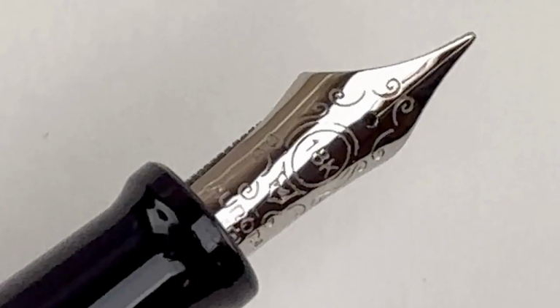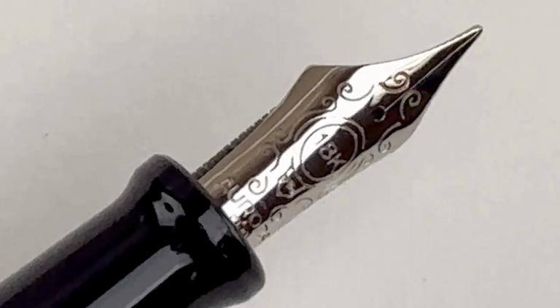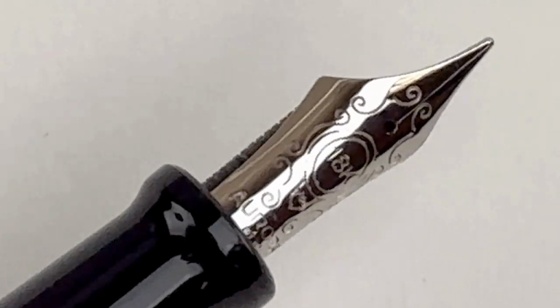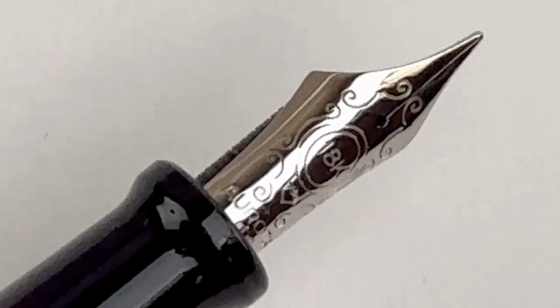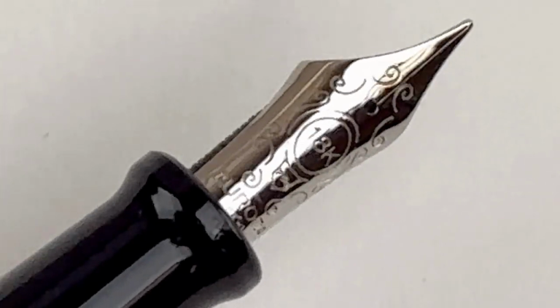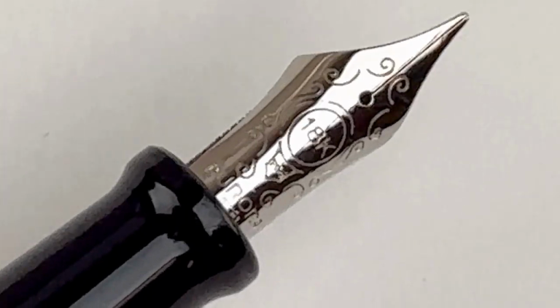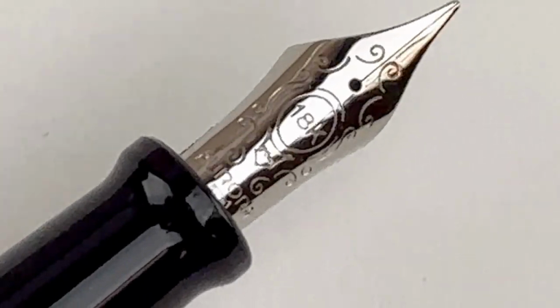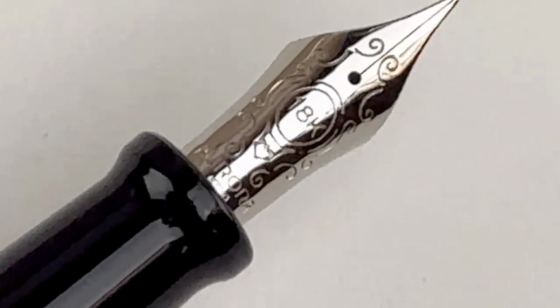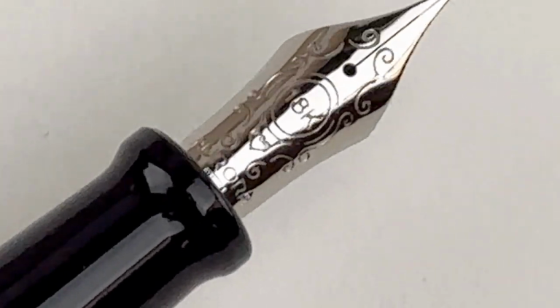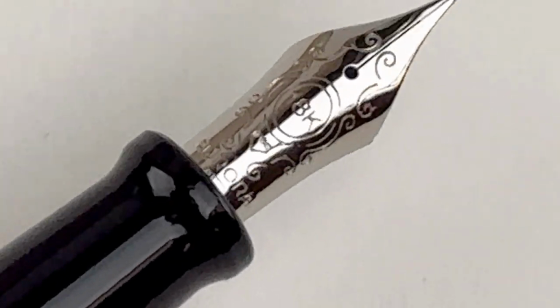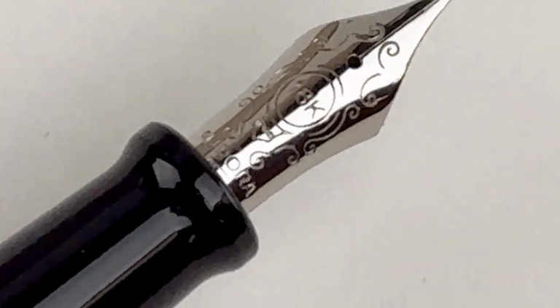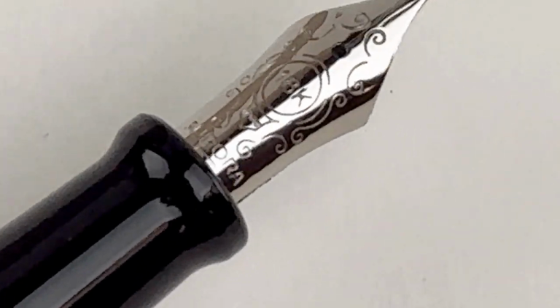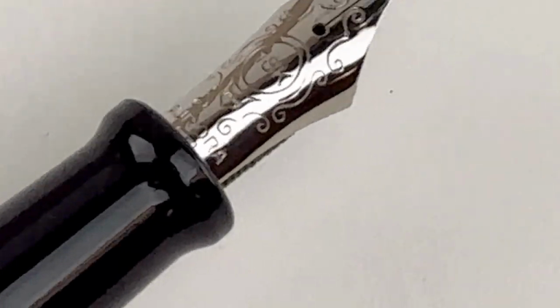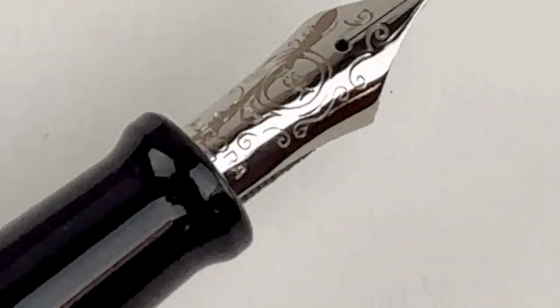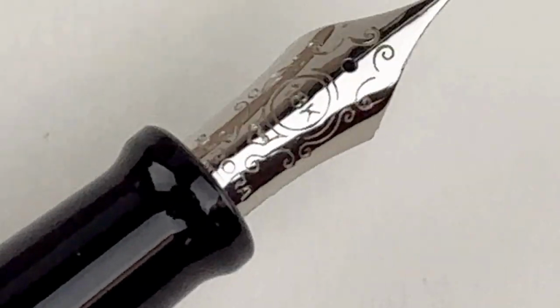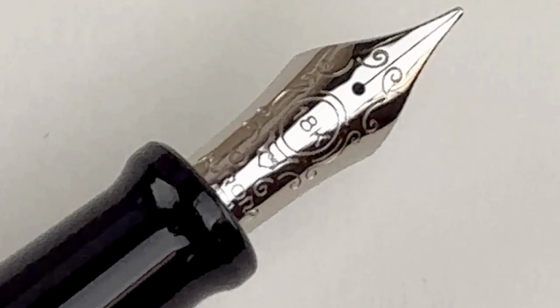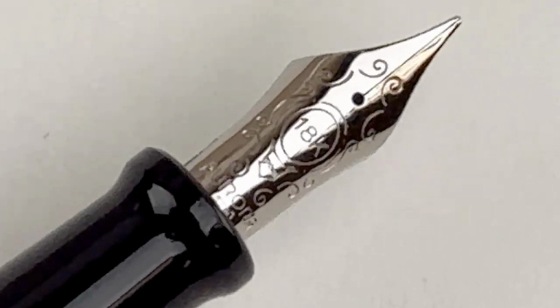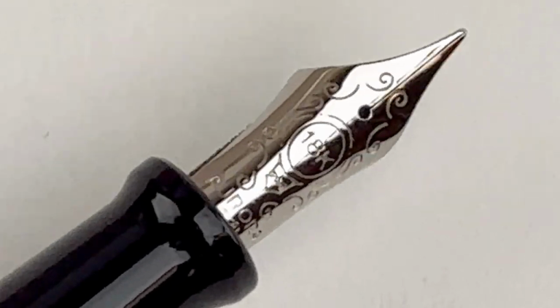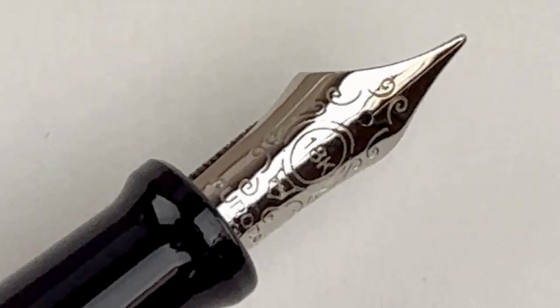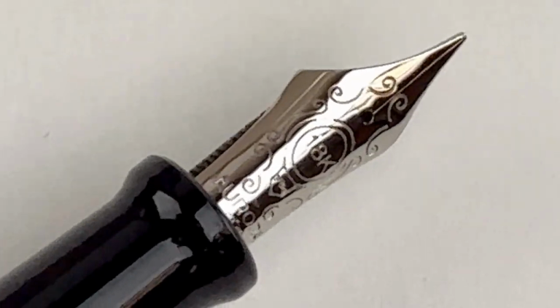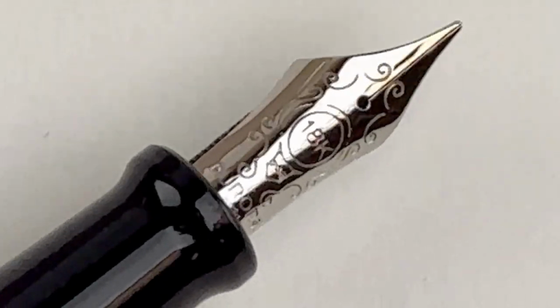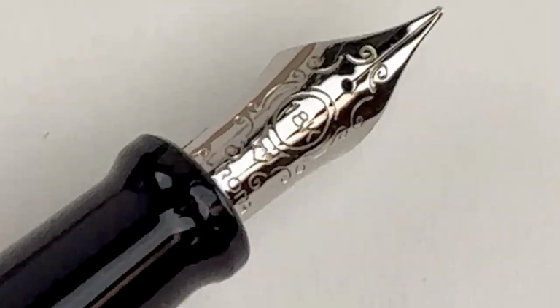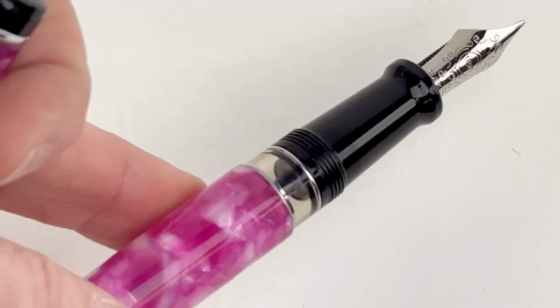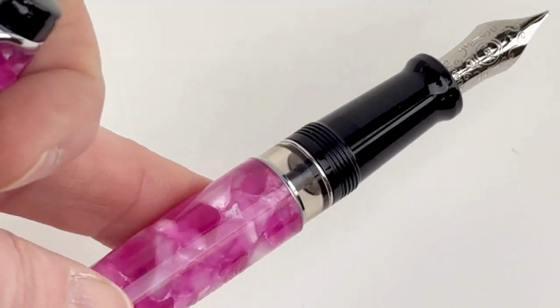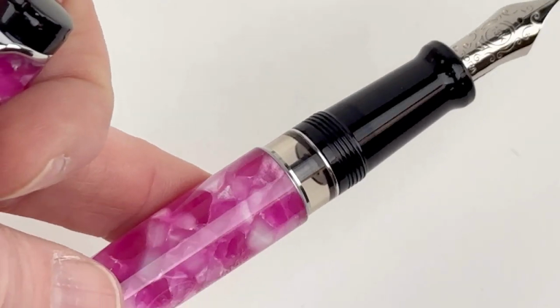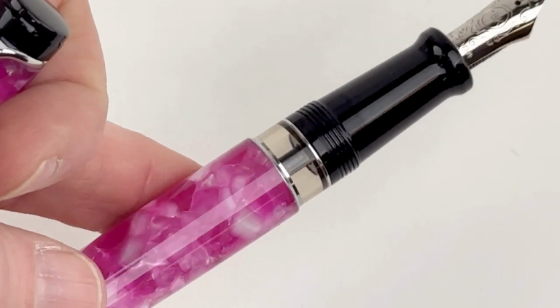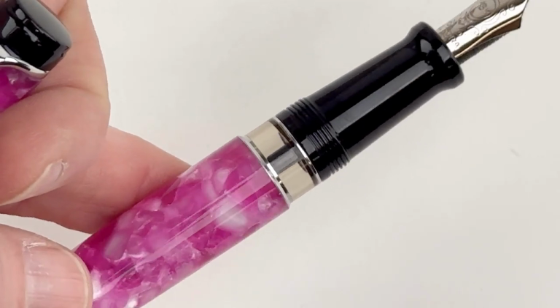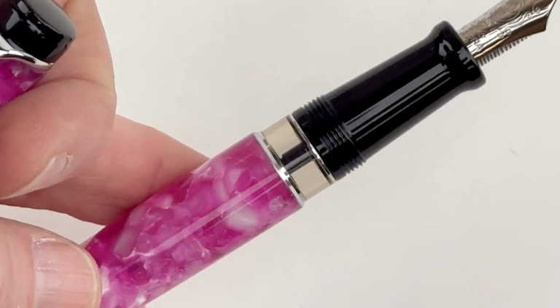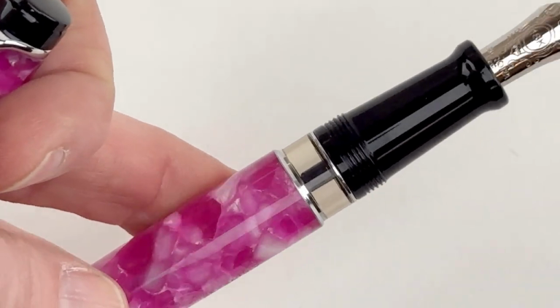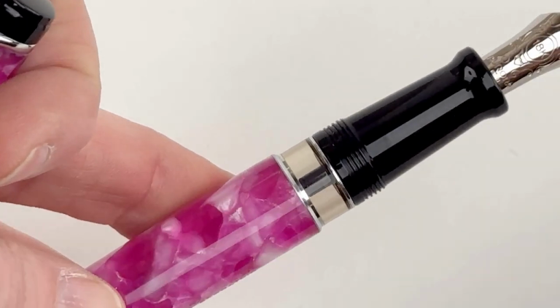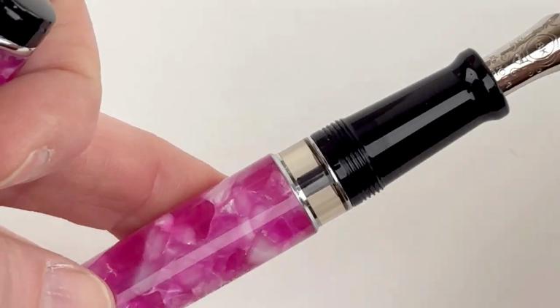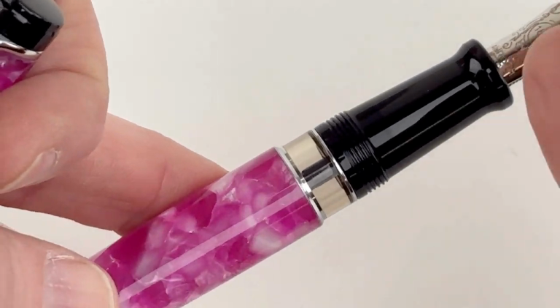The pen's center ring has the Aurora name, and then you have your nib — this is an 18-karat solid gold nib that's rhodium treated.